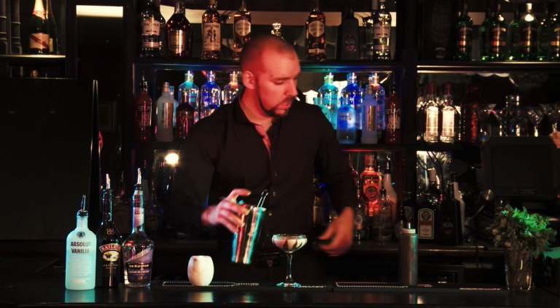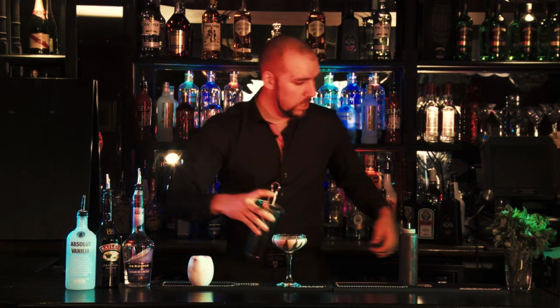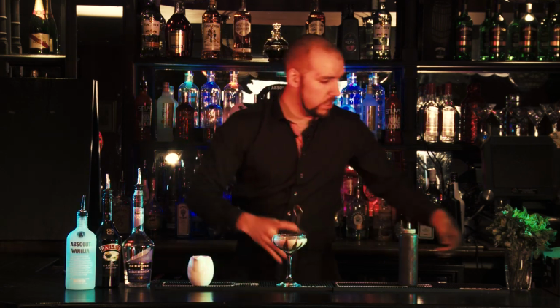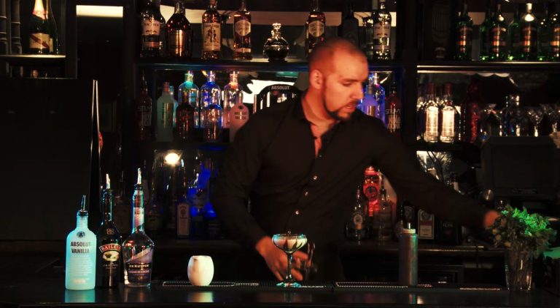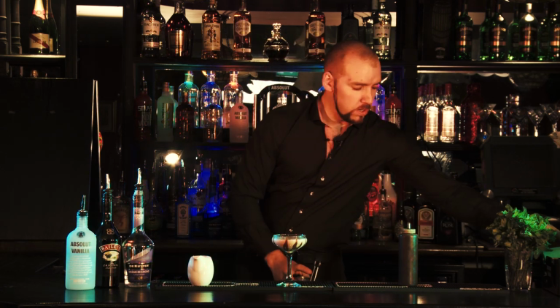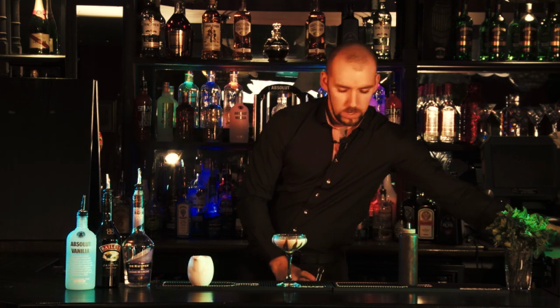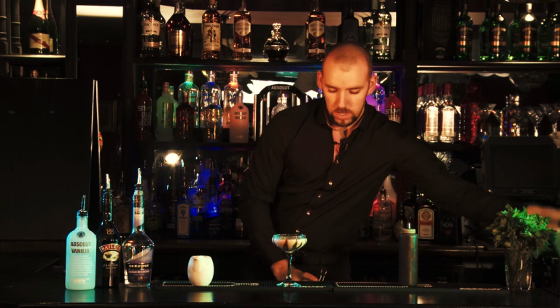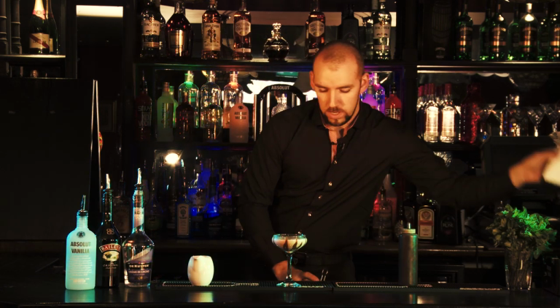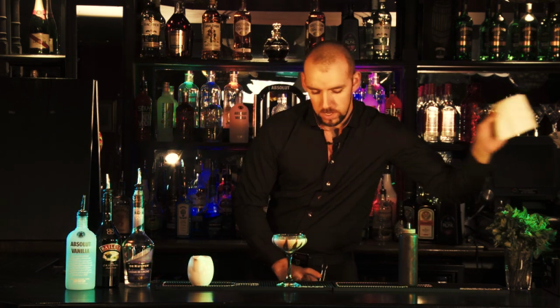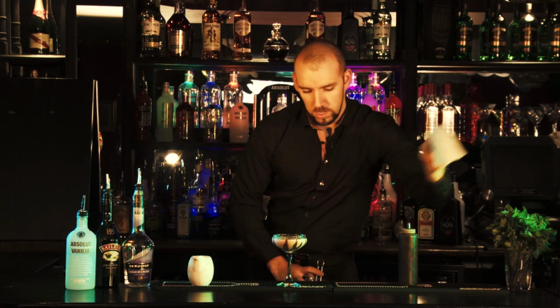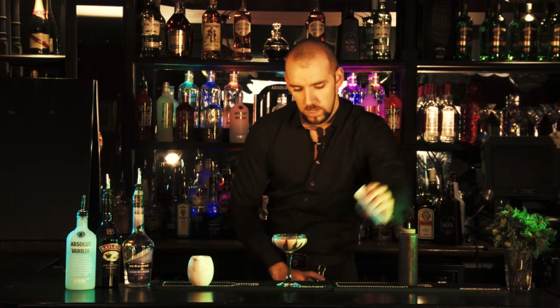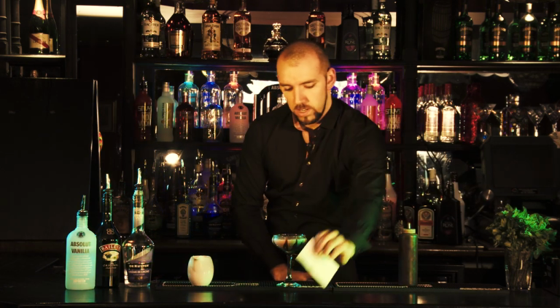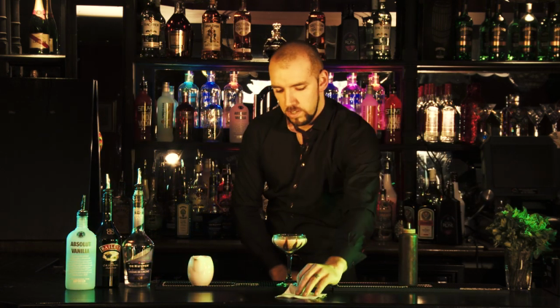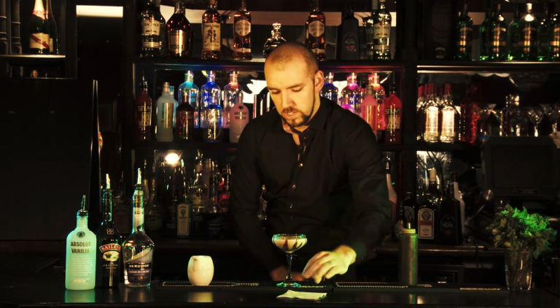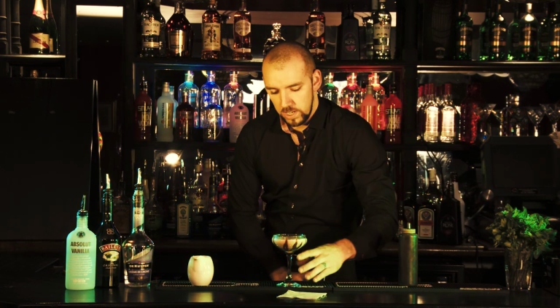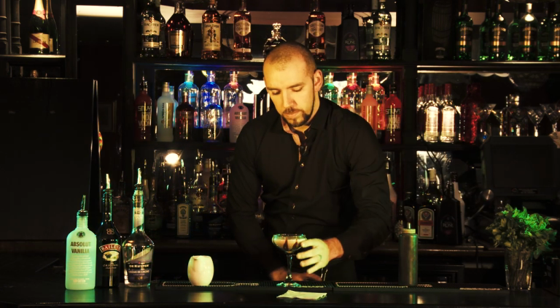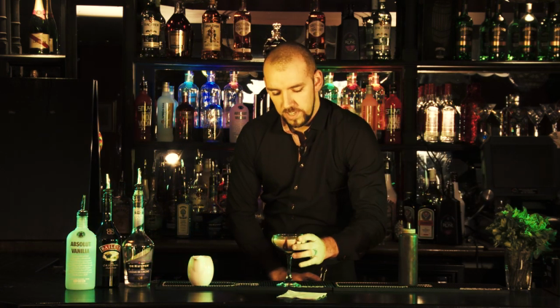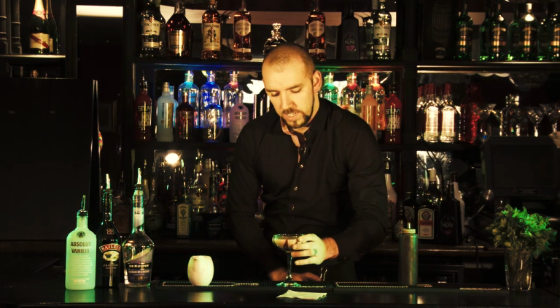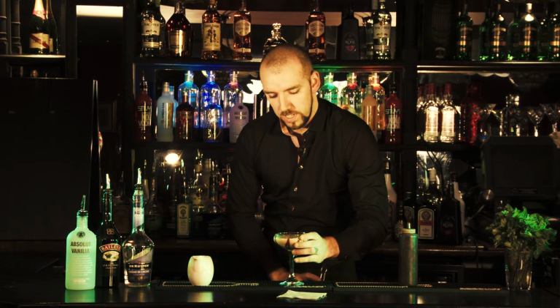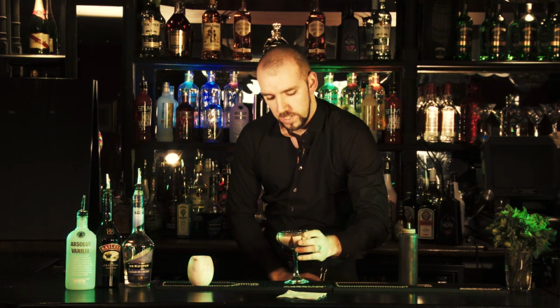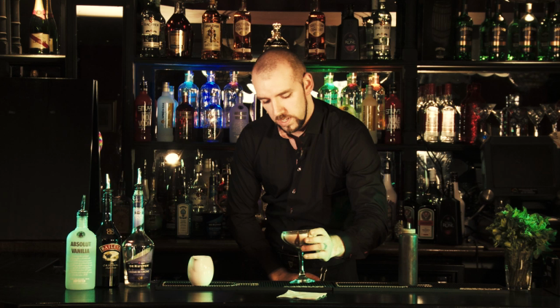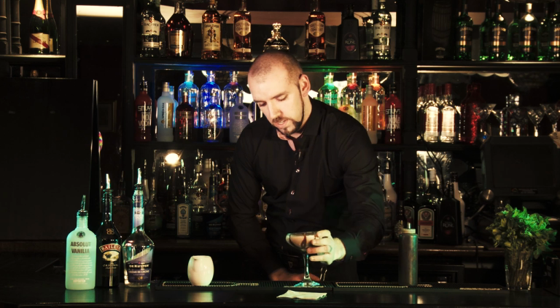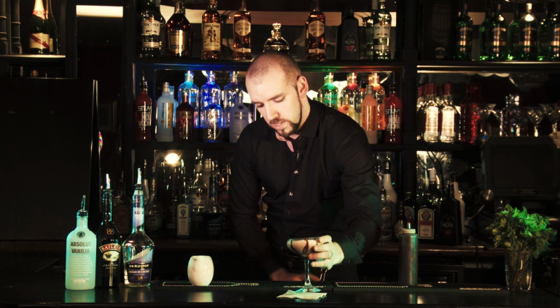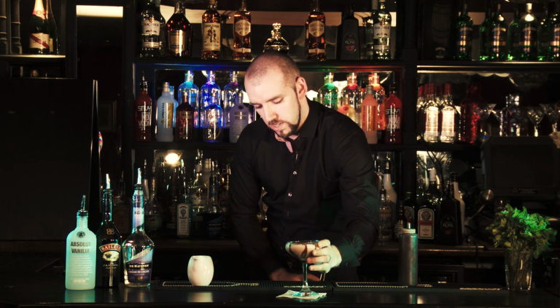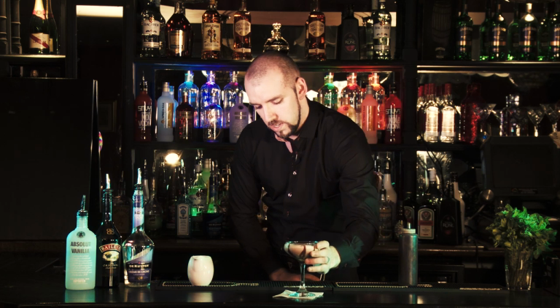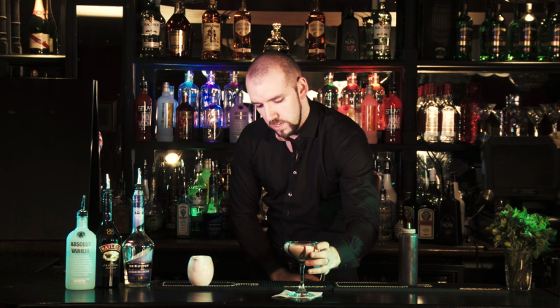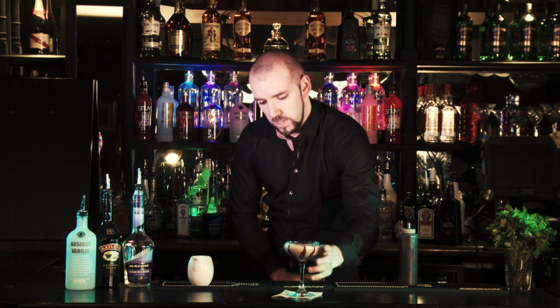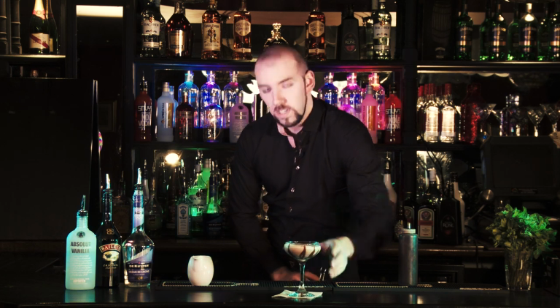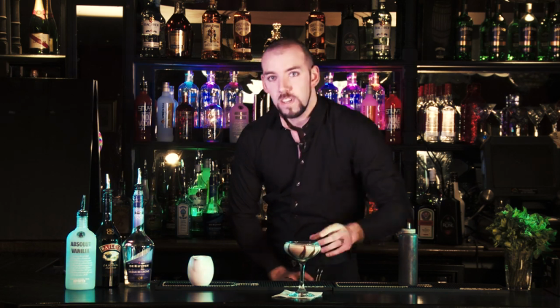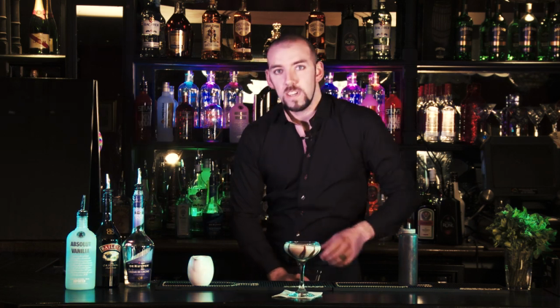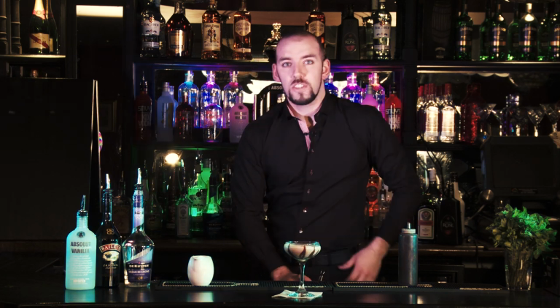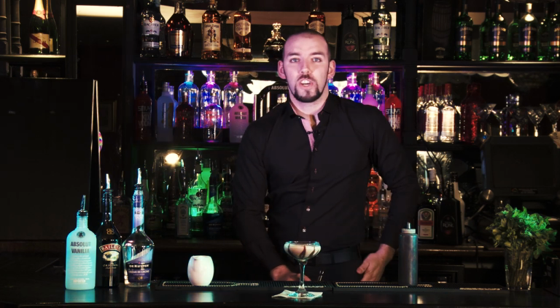And there you go — chocolate martini. Enjoy.